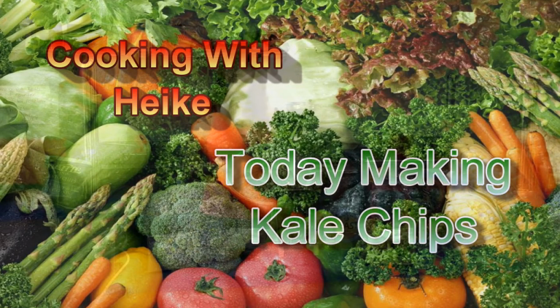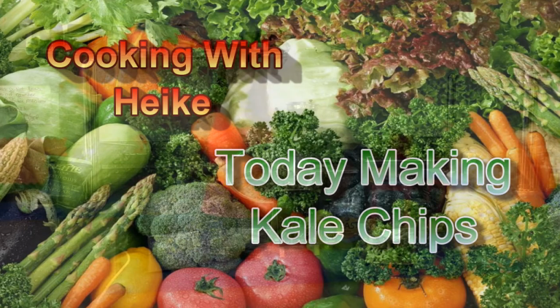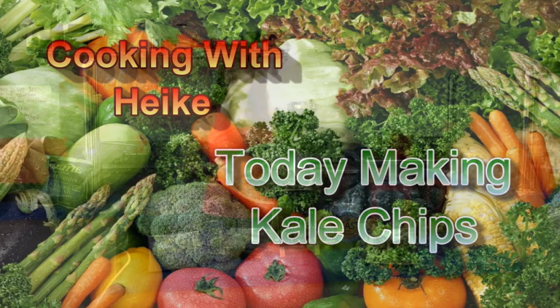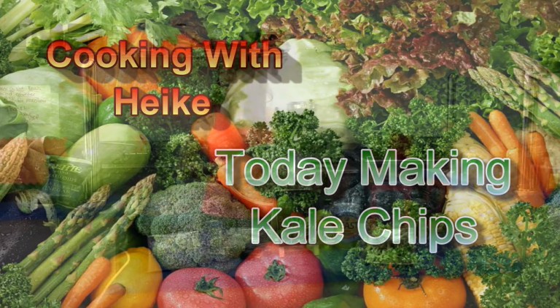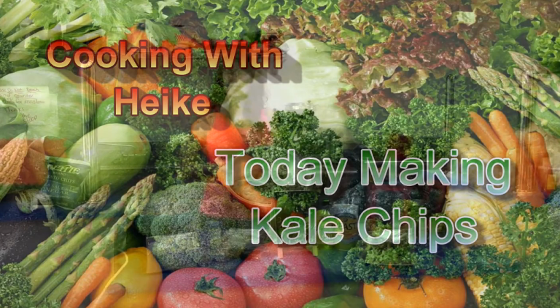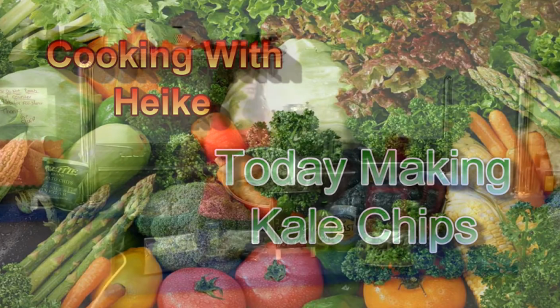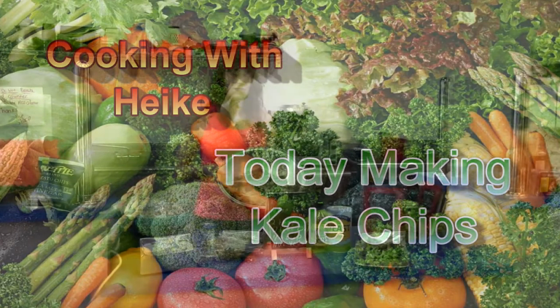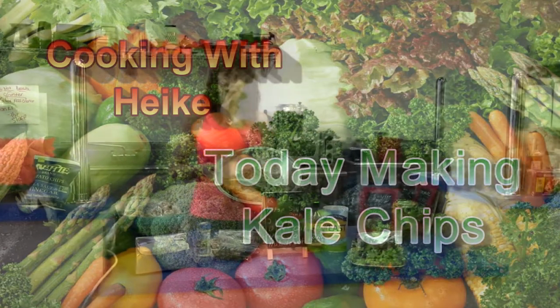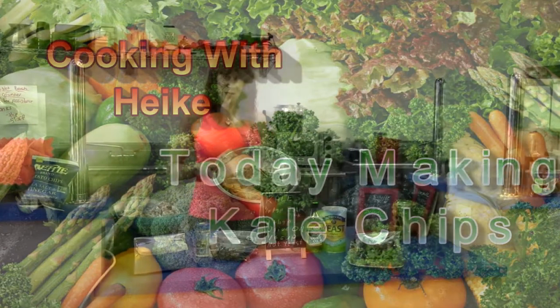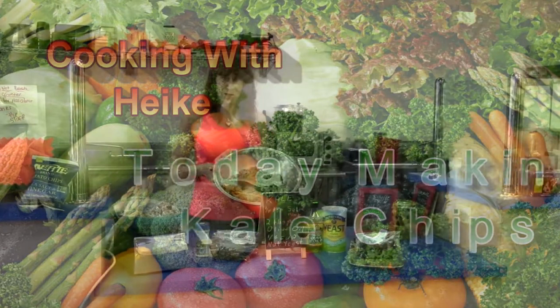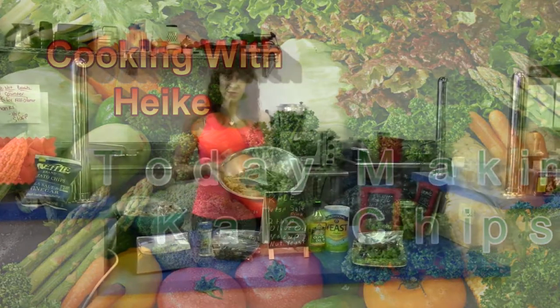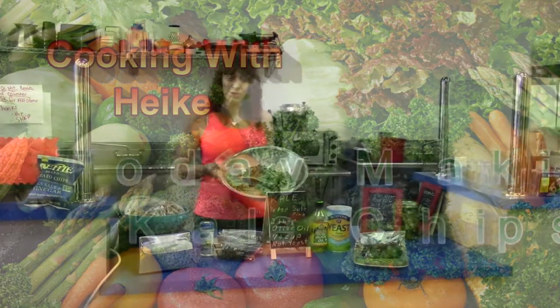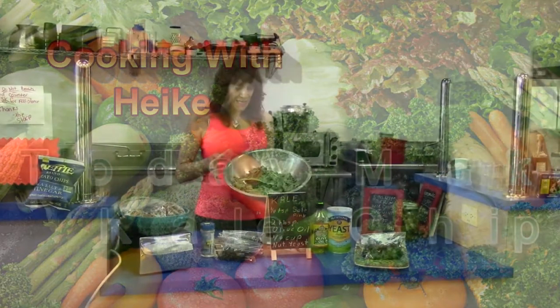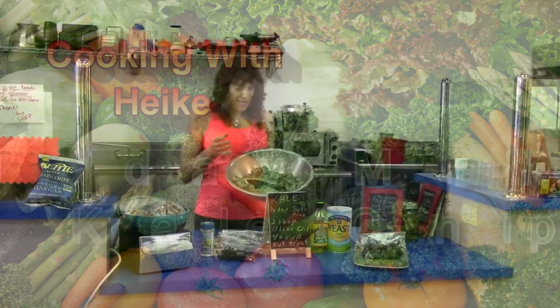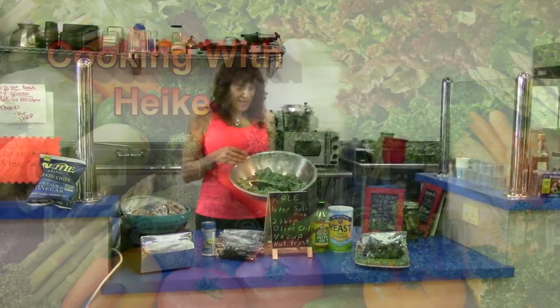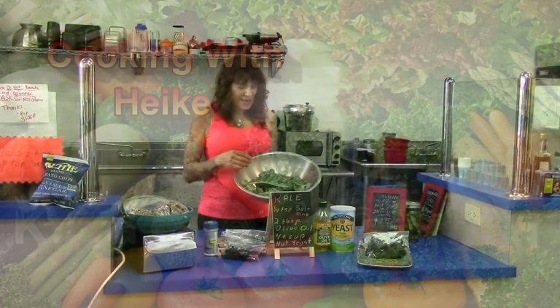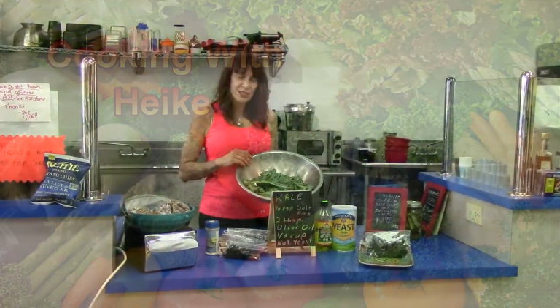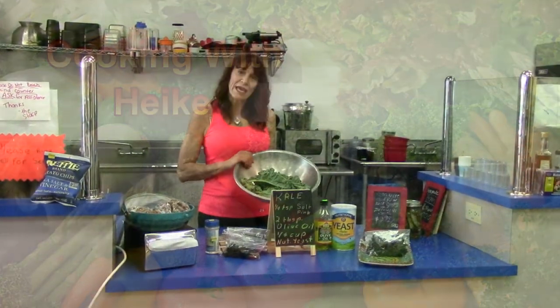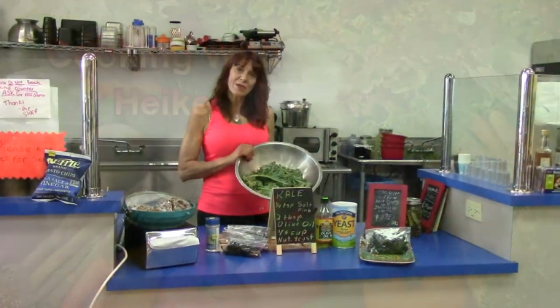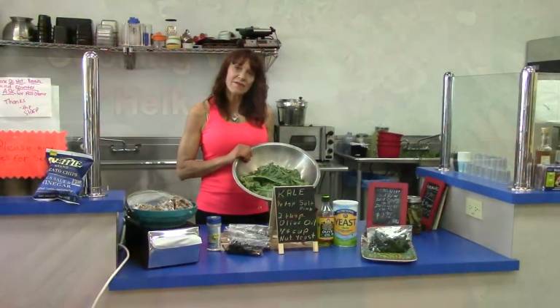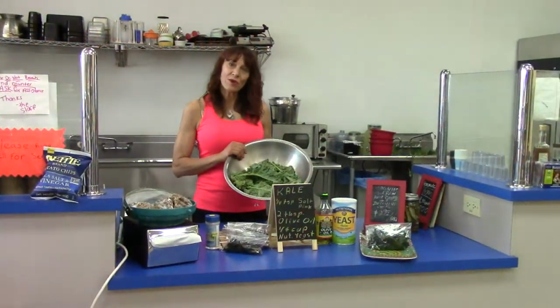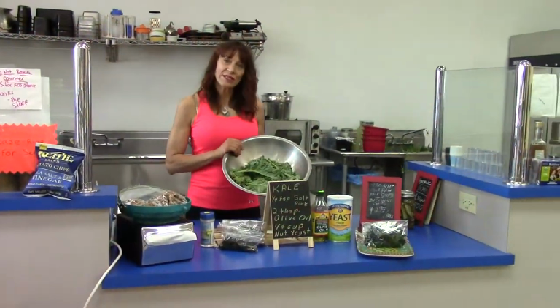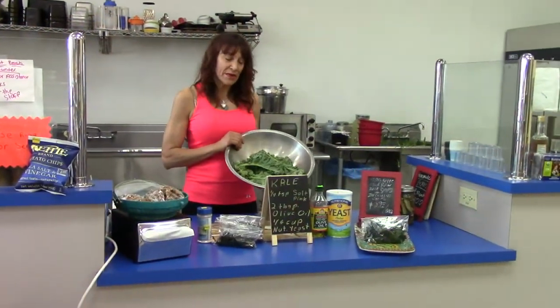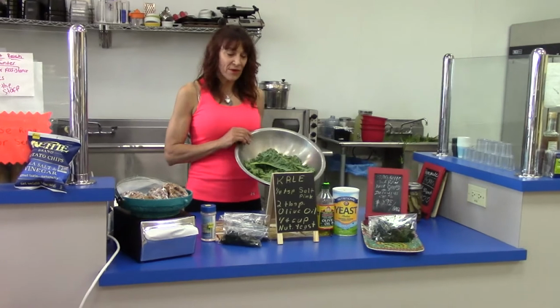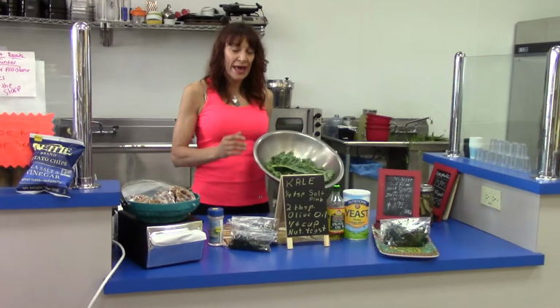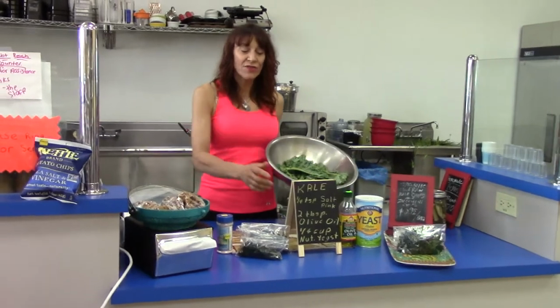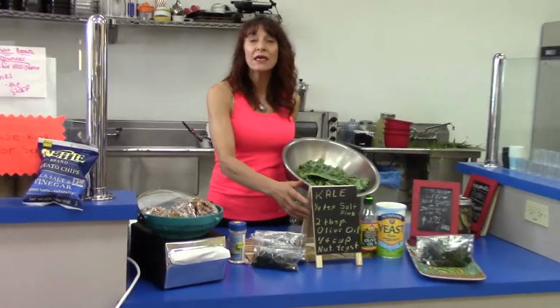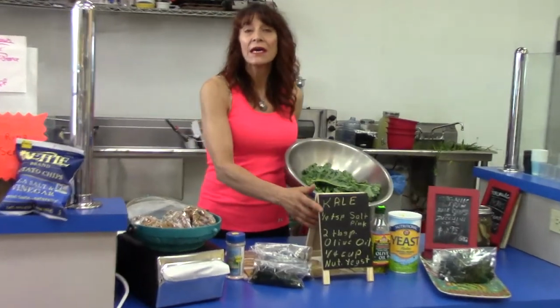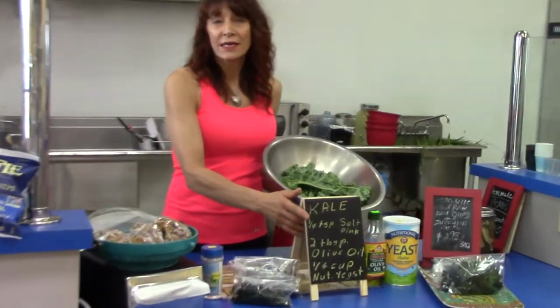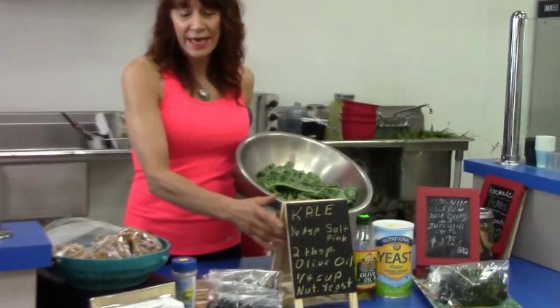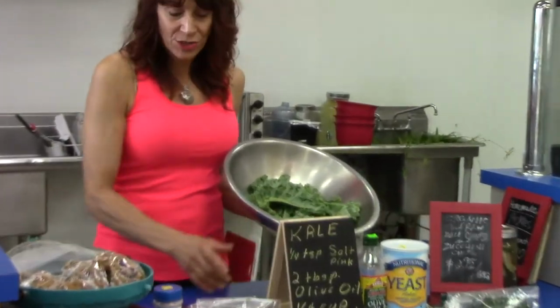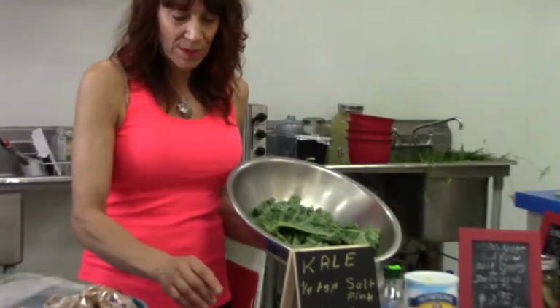Hi, welcome to the kitchen at the Vitamin and Herb store. Today I'm going to give you a recipe for healthy kale chips.